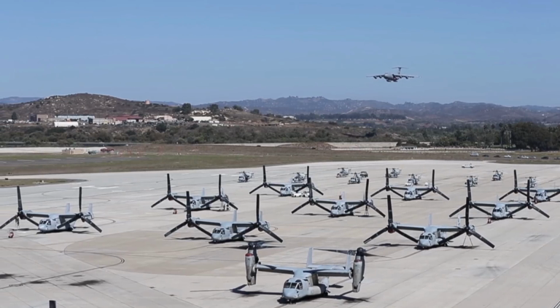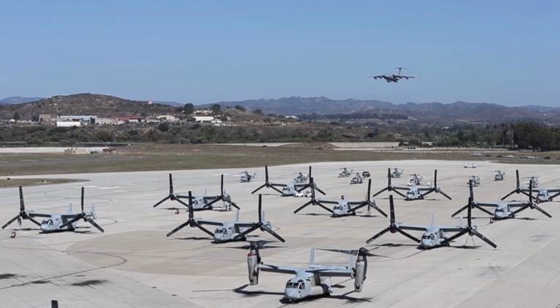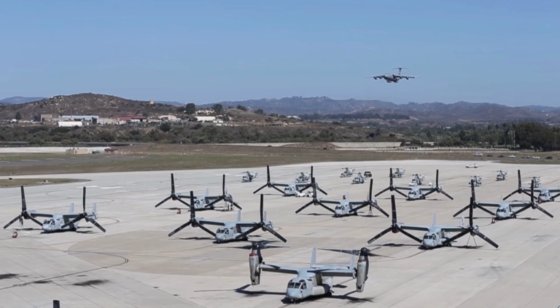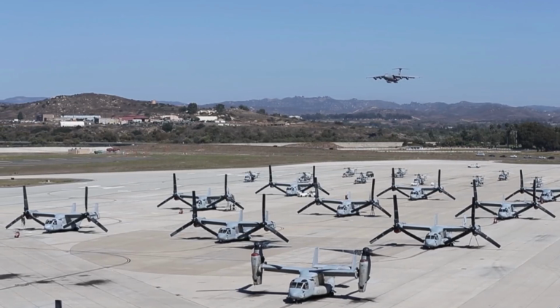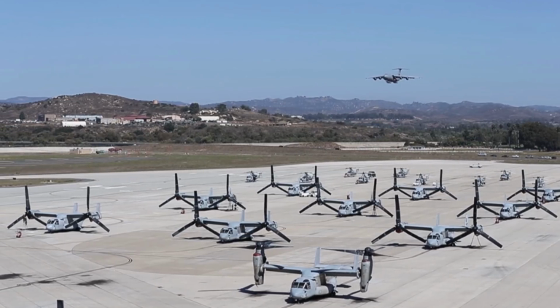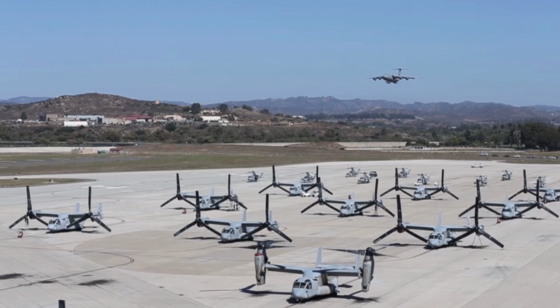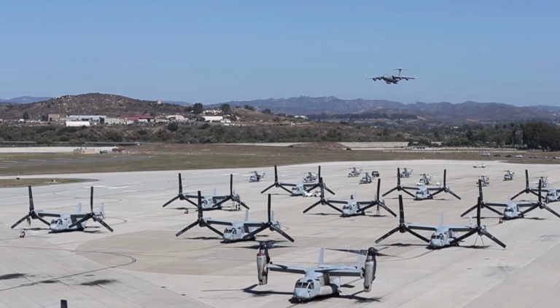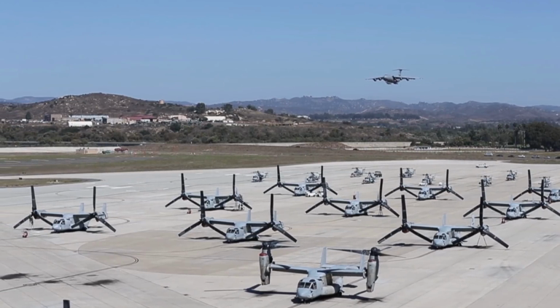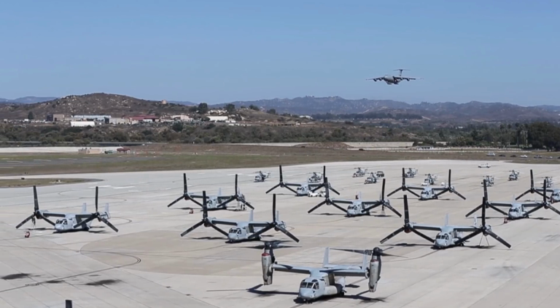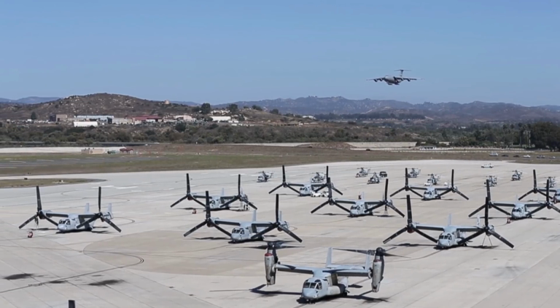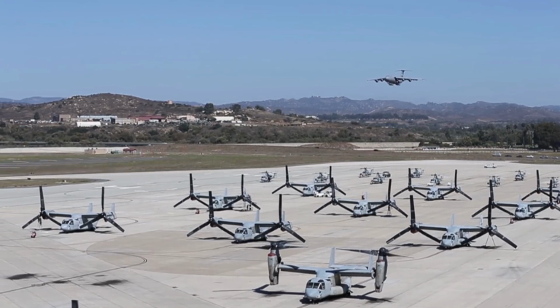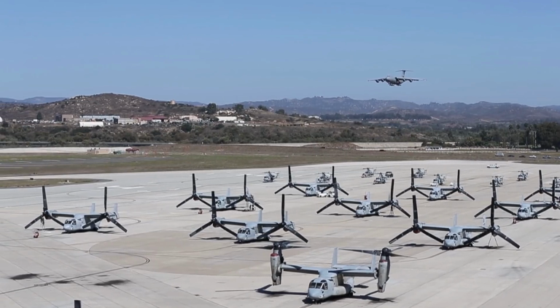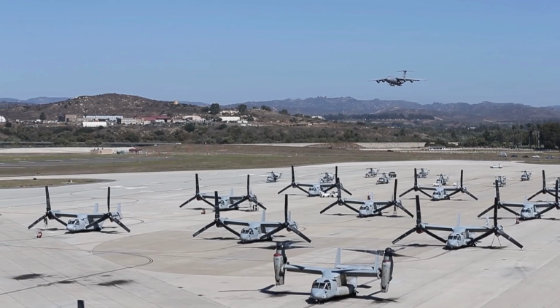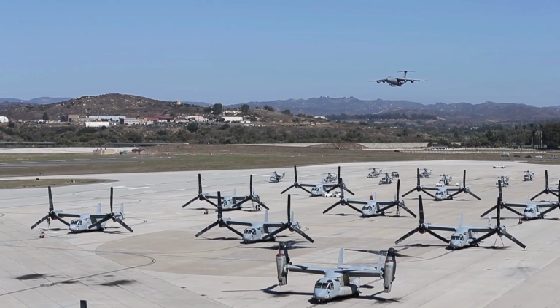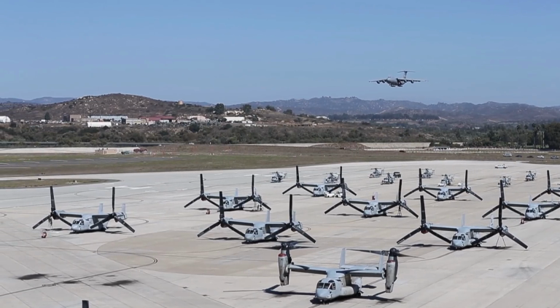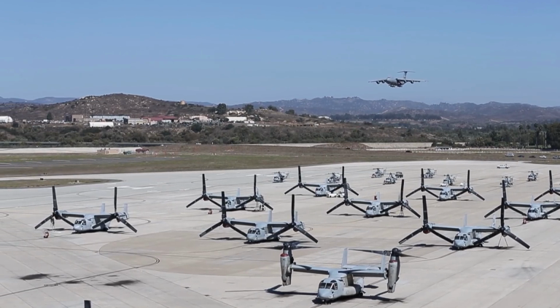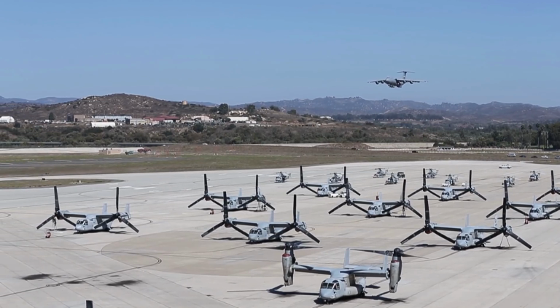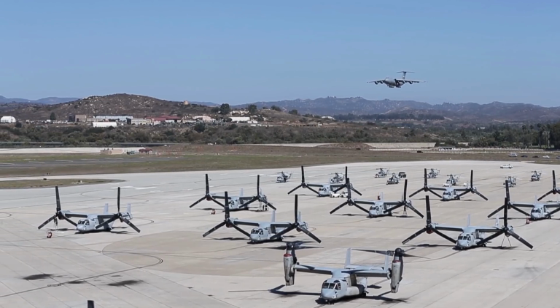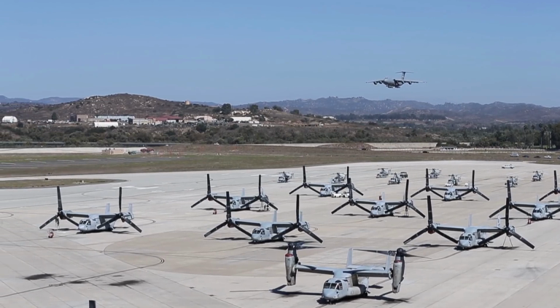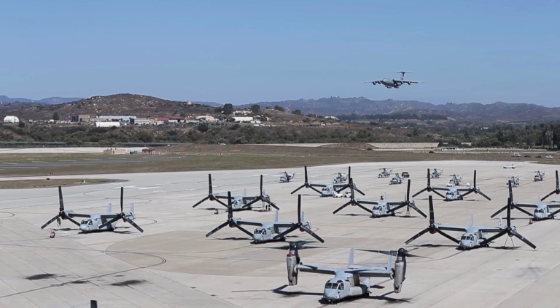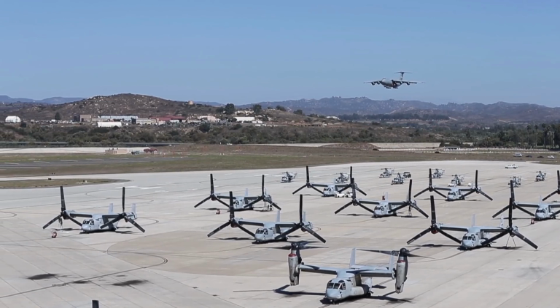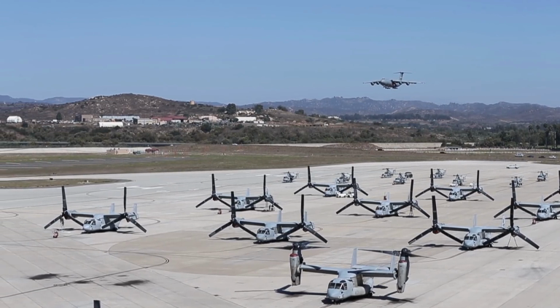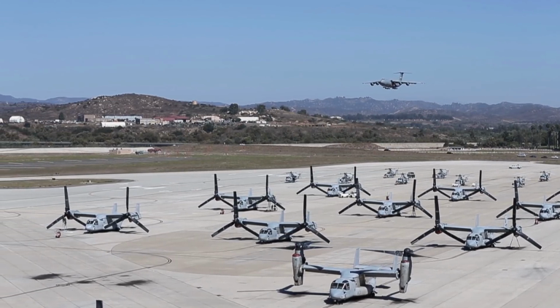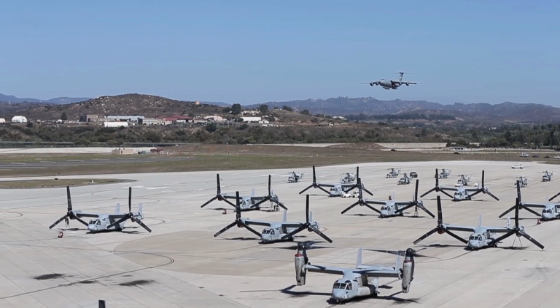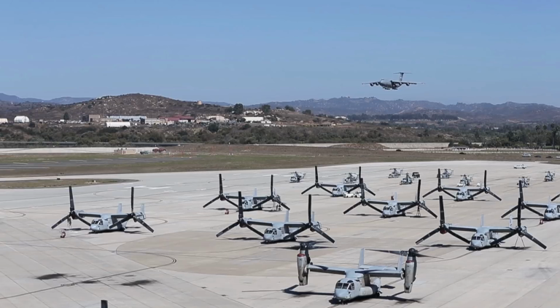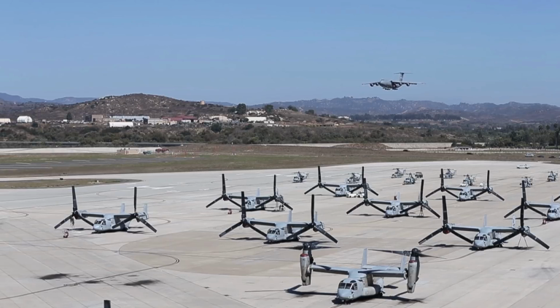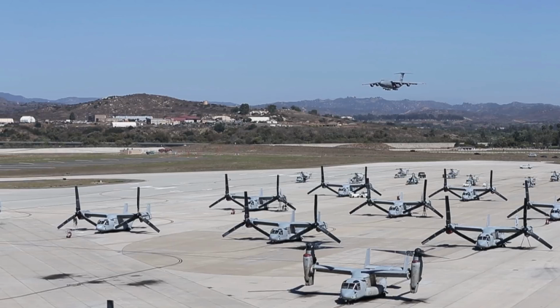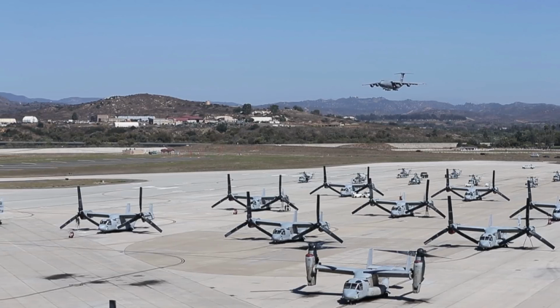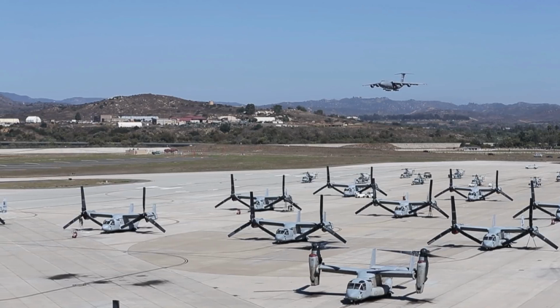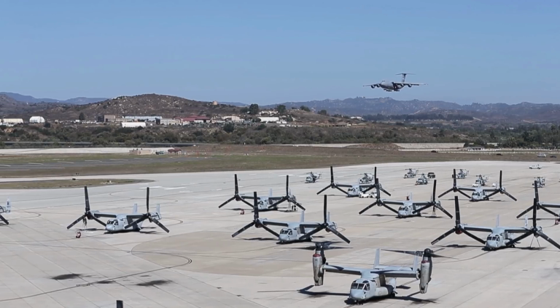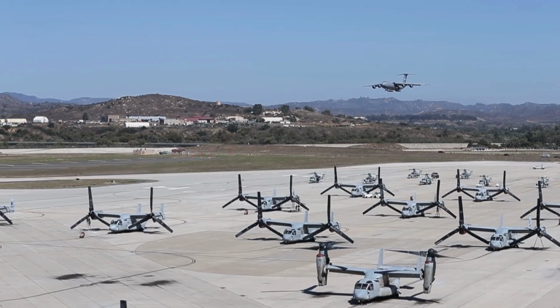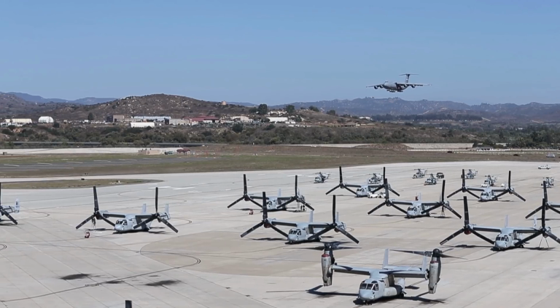It was originally built by Lockheed but is now maintained and upgraded by its successor, Lockheed Martin.